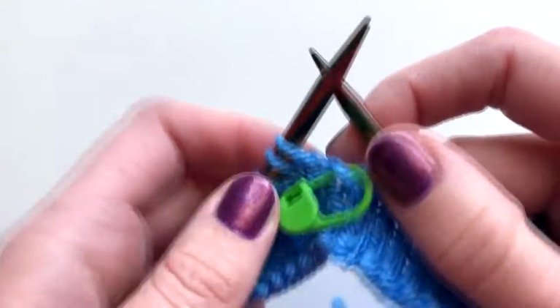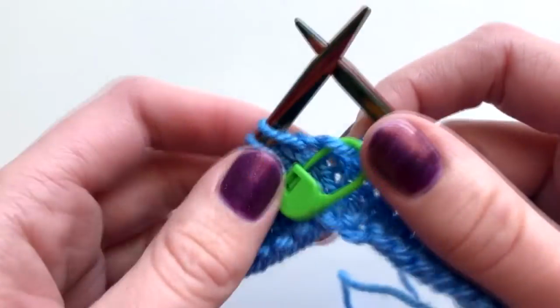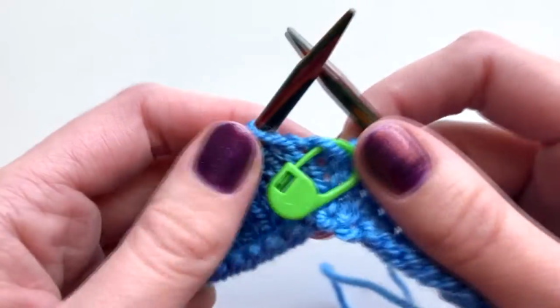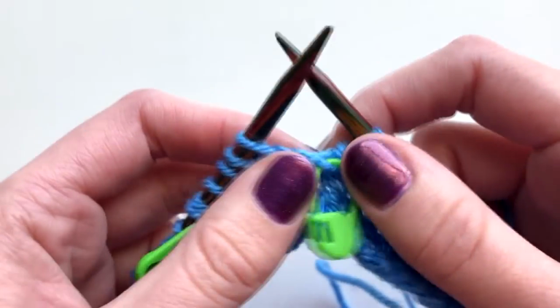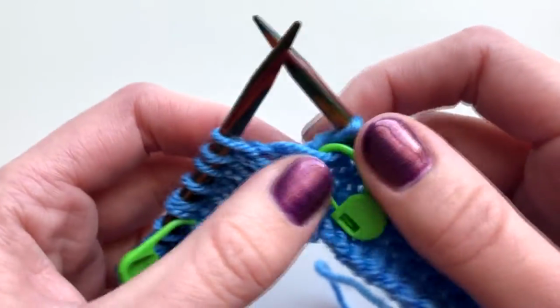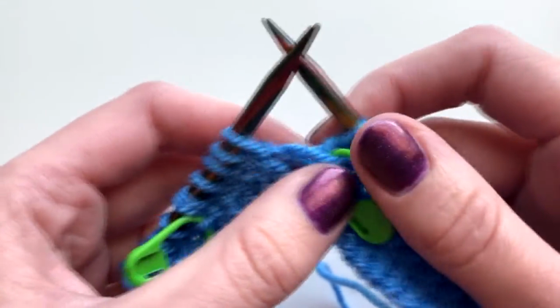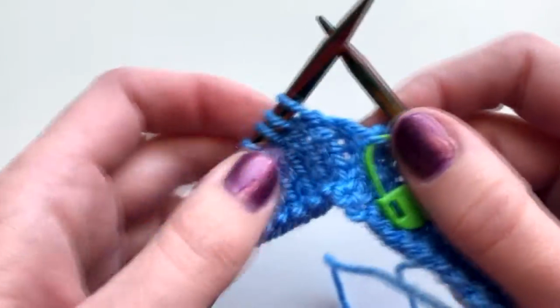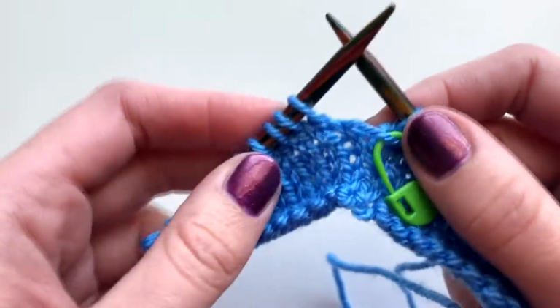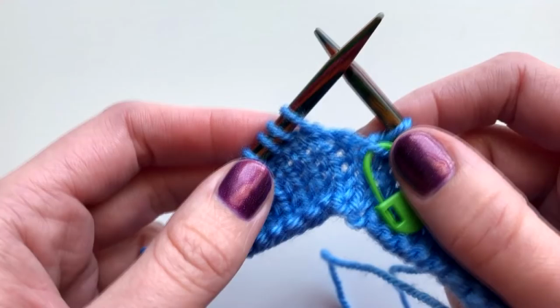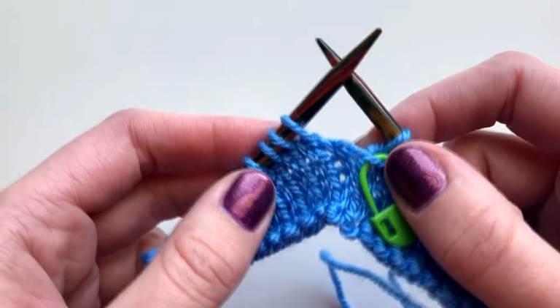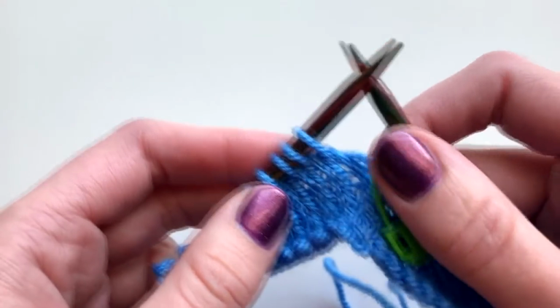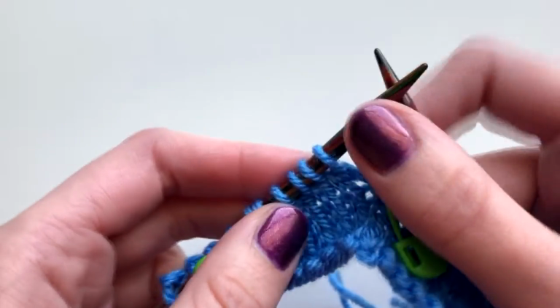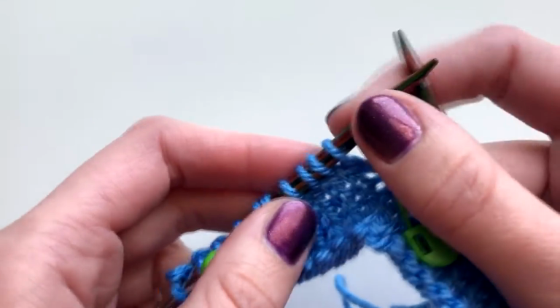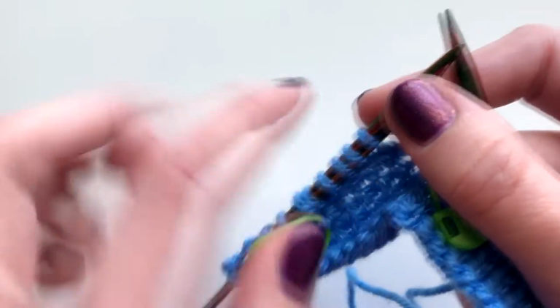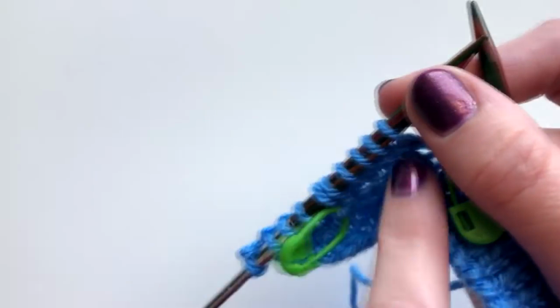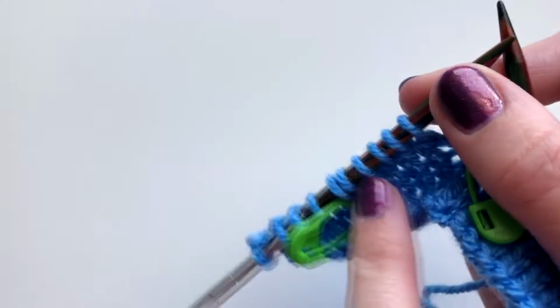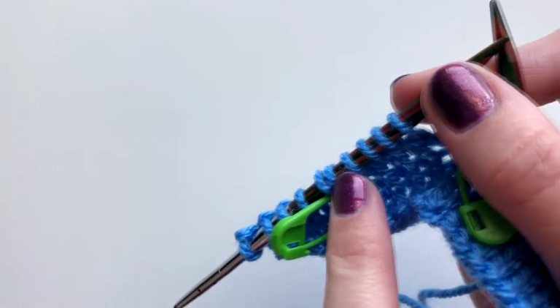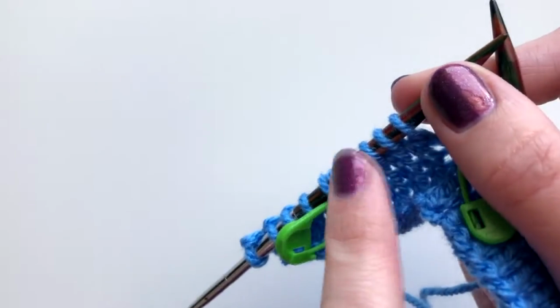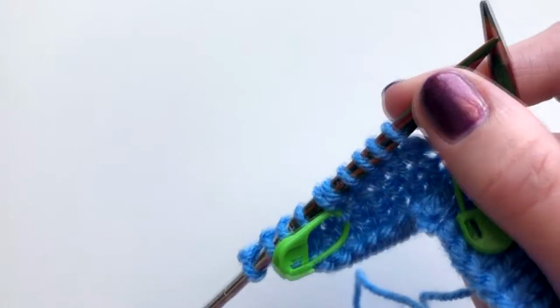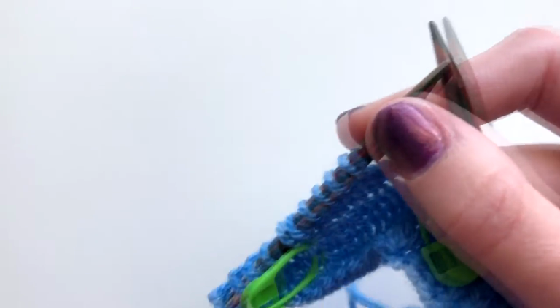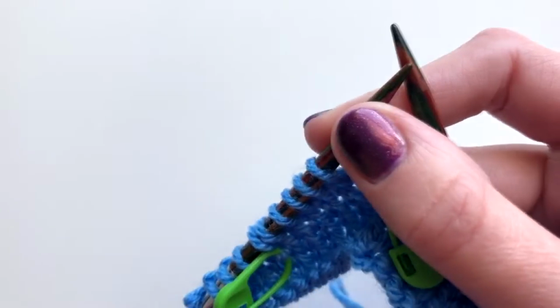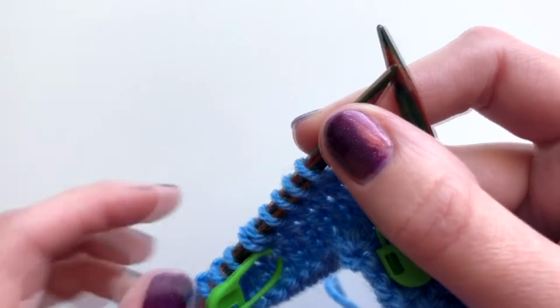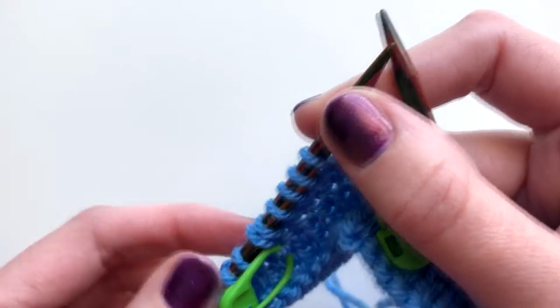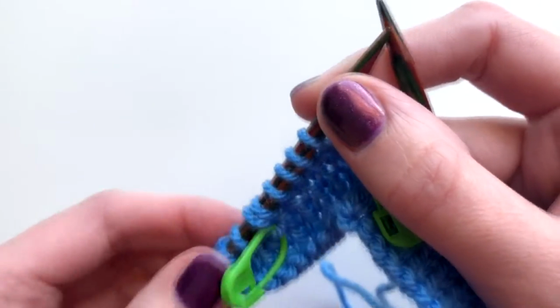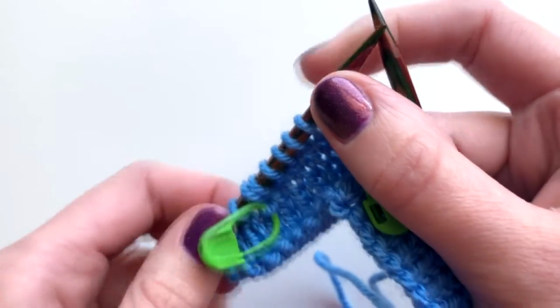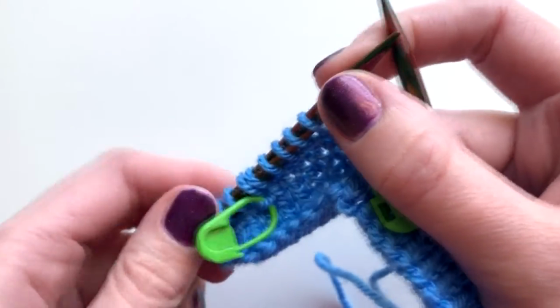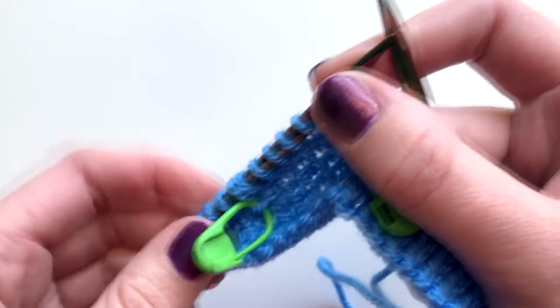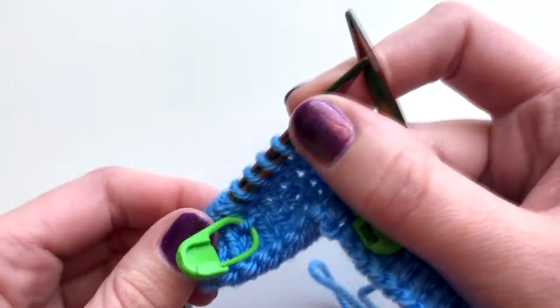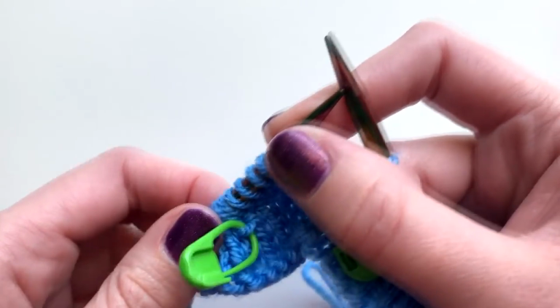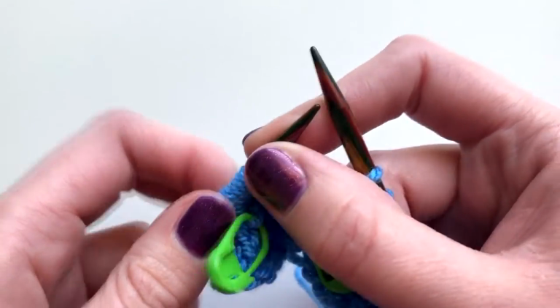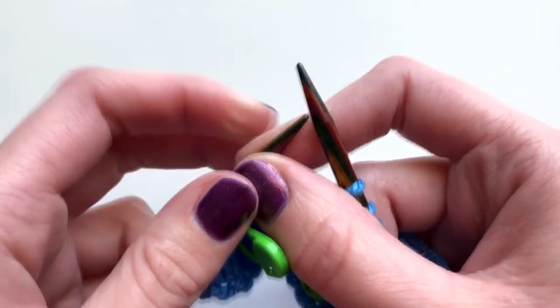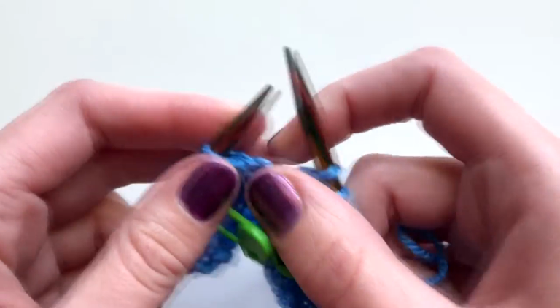You usually need to repeat that for a number of rows, so you'd go across again and do another wrap and turn. But I'm now going to show you how to resolve these.